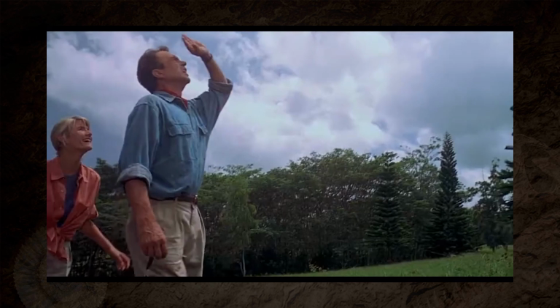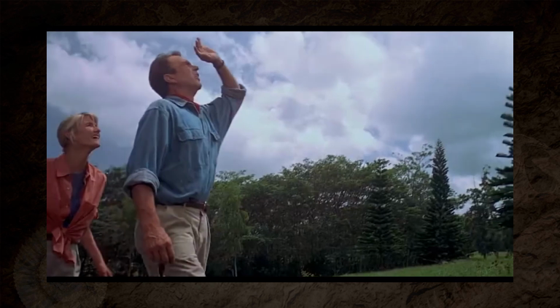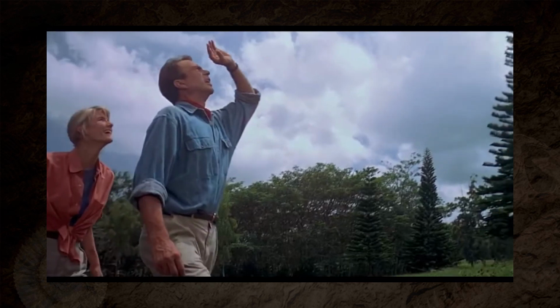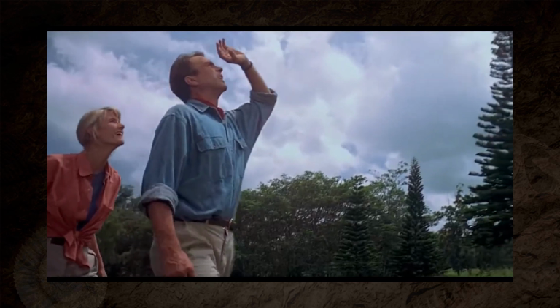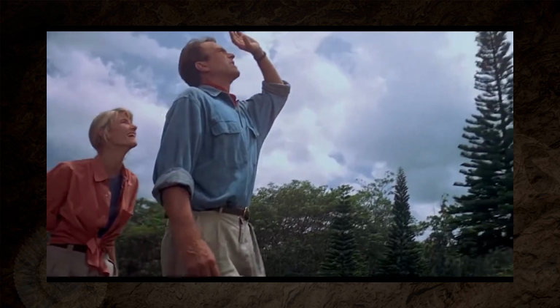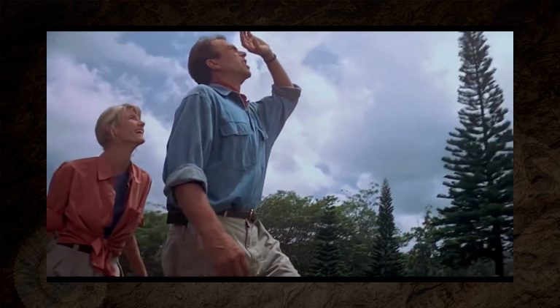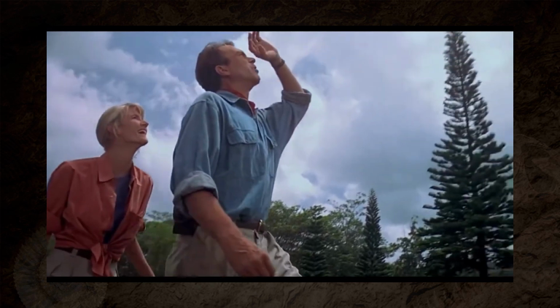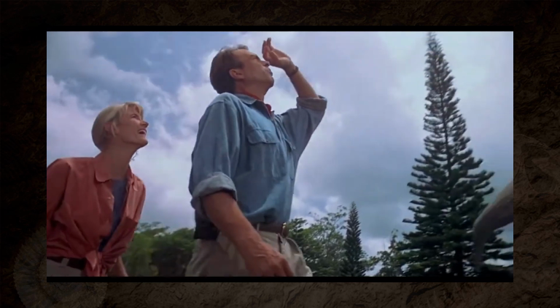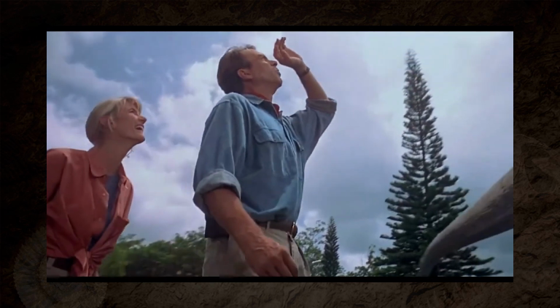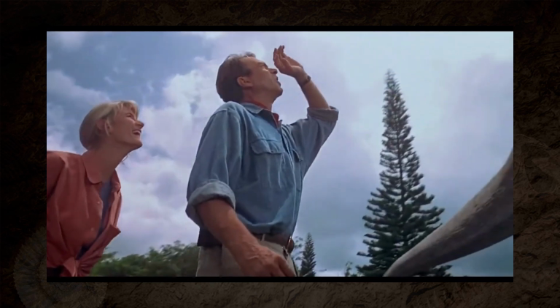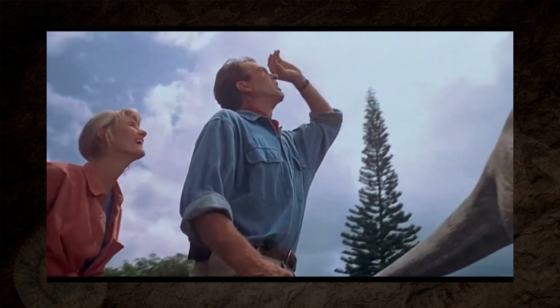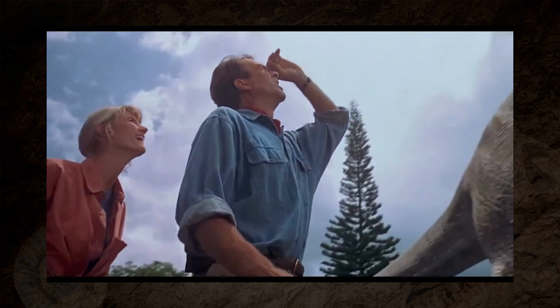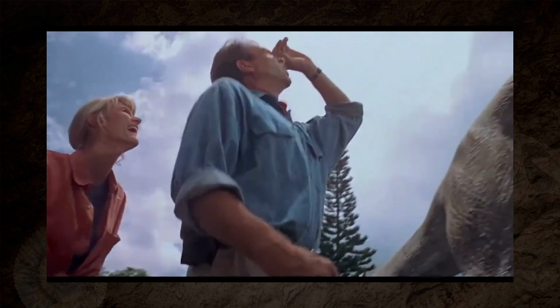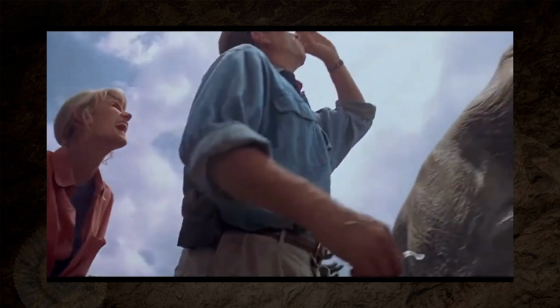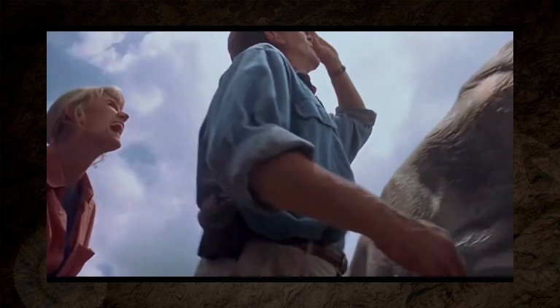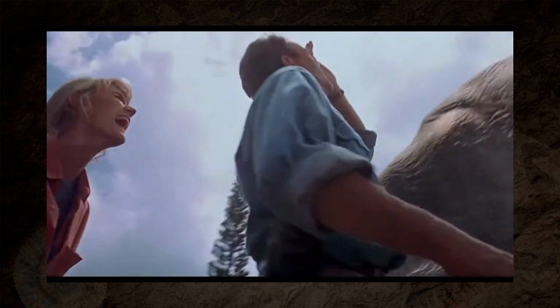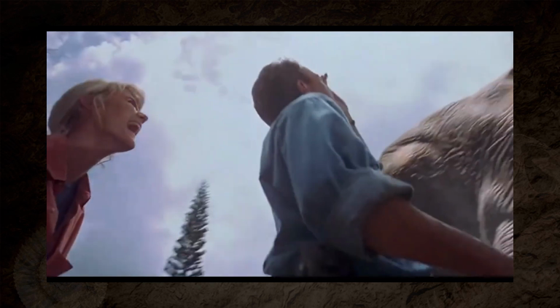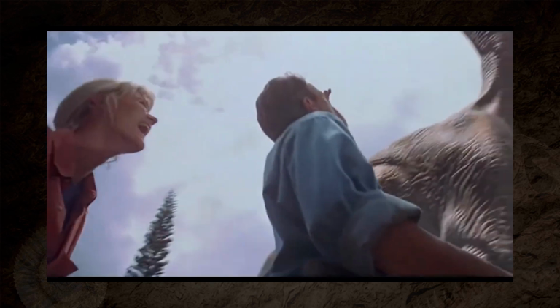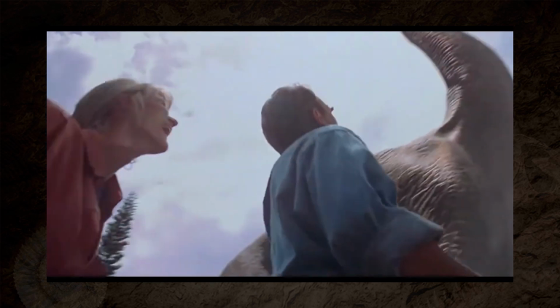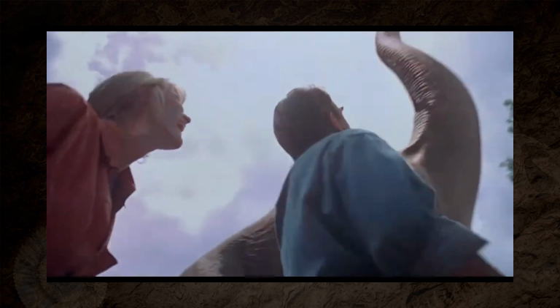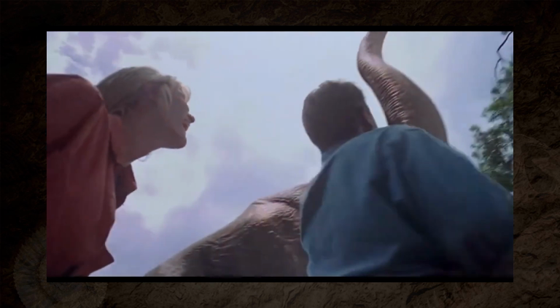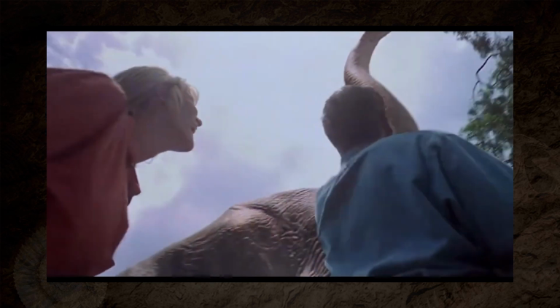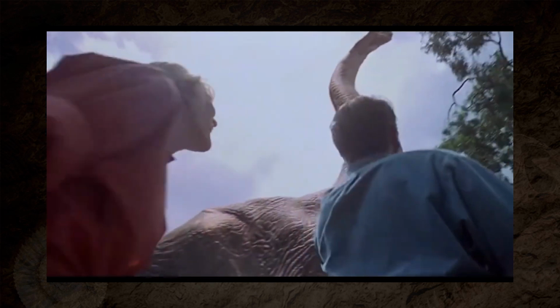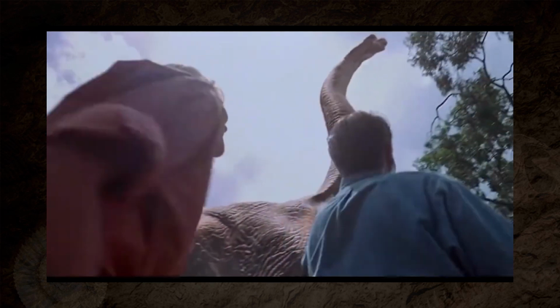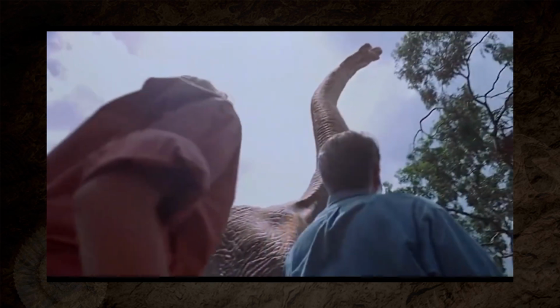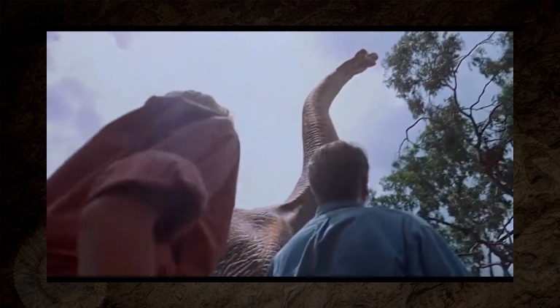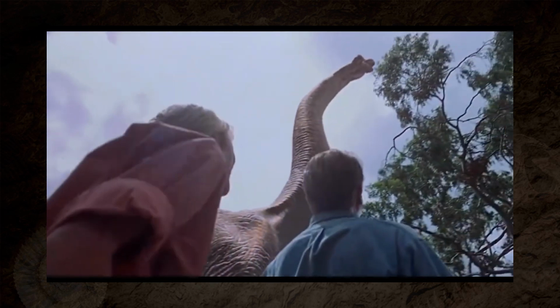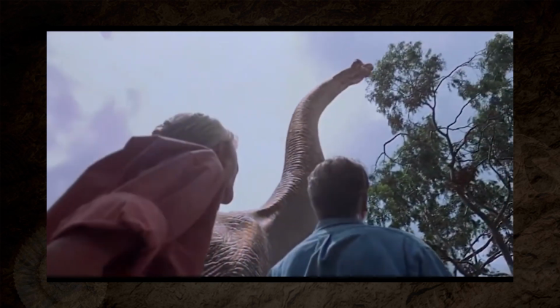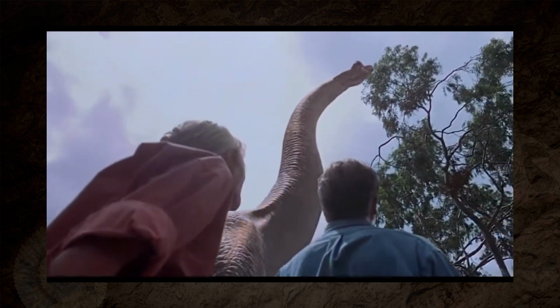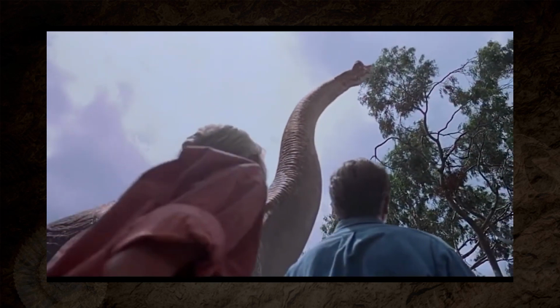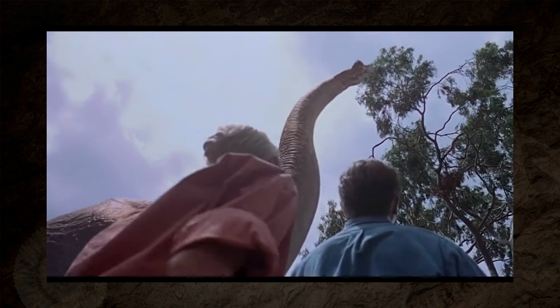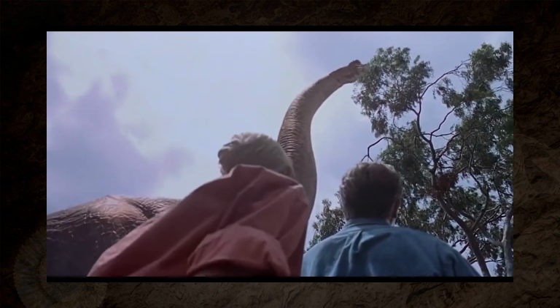We've already pulled apart the first Jurassic Park, and weirdly enough, you all seem to enjoy me shattering the magic just a little bit.